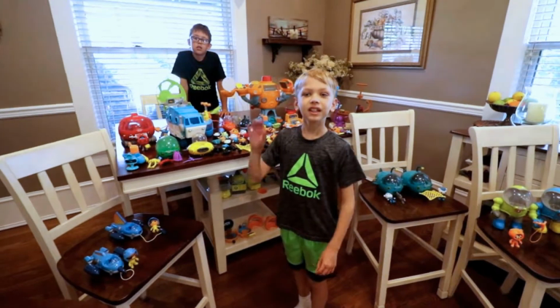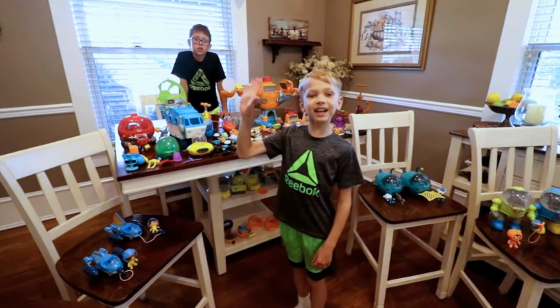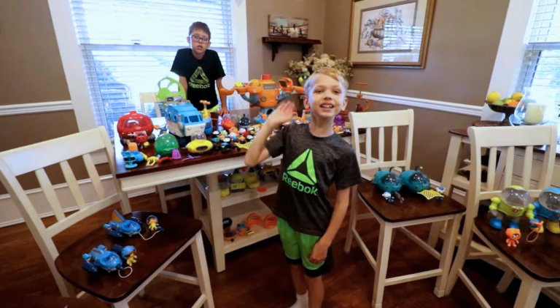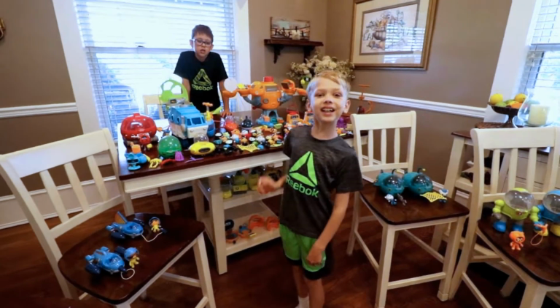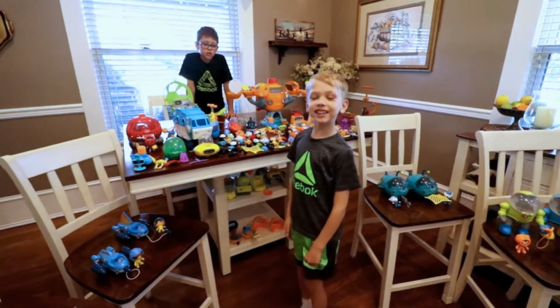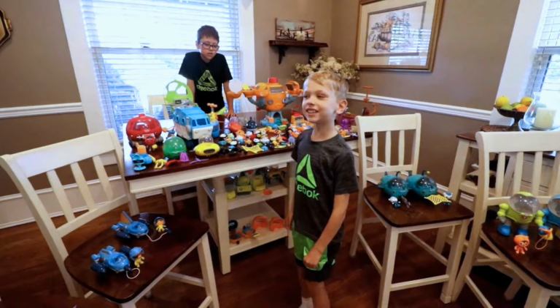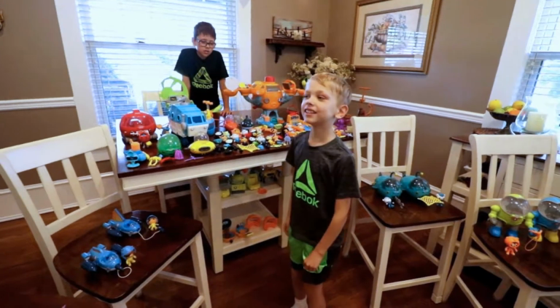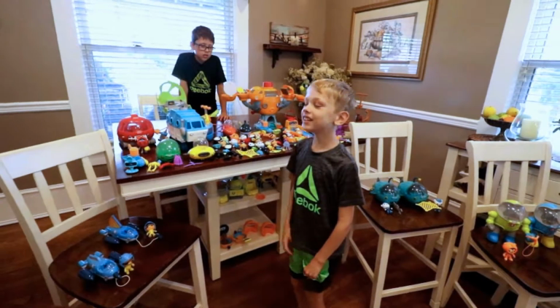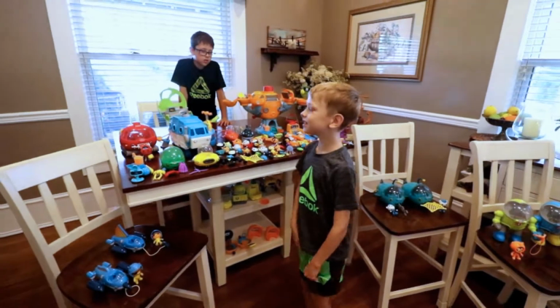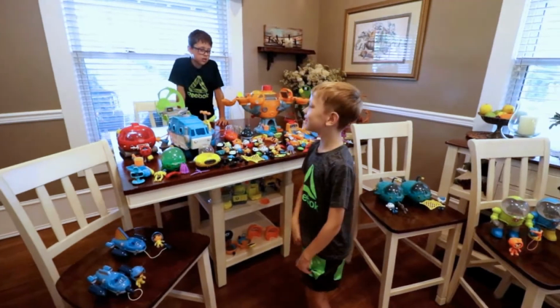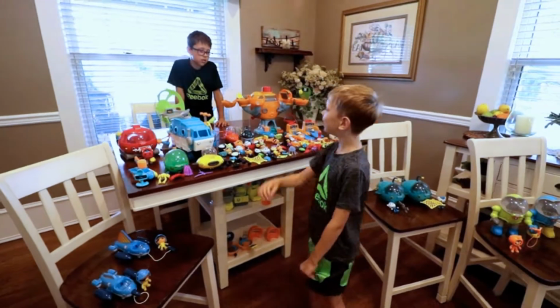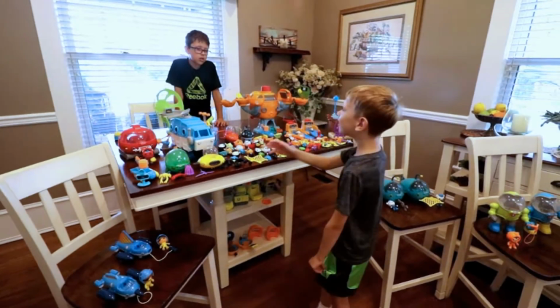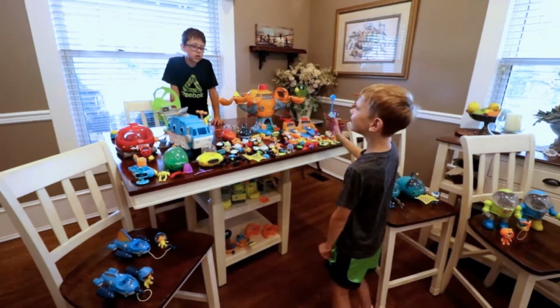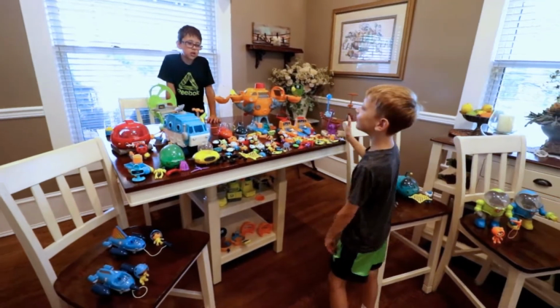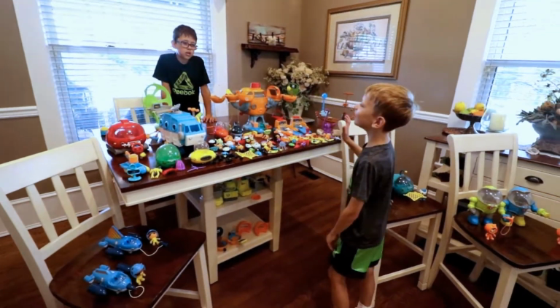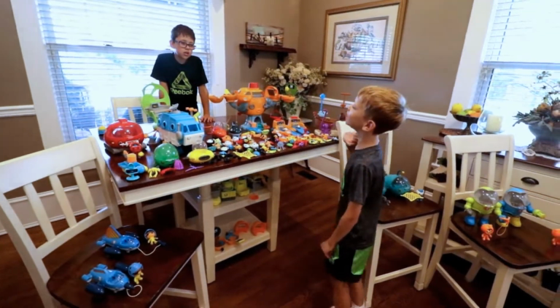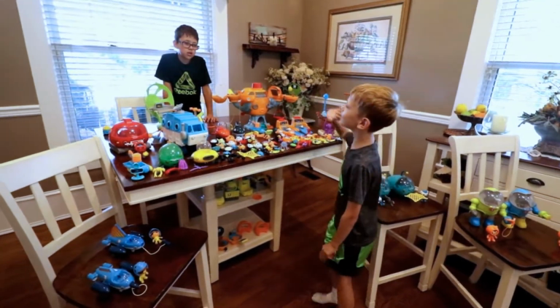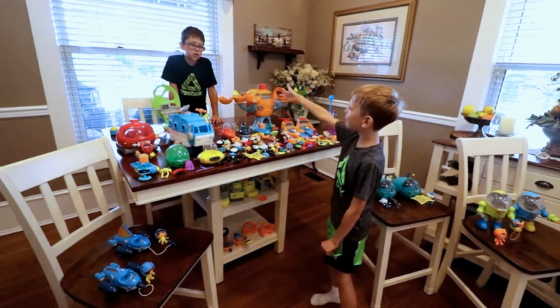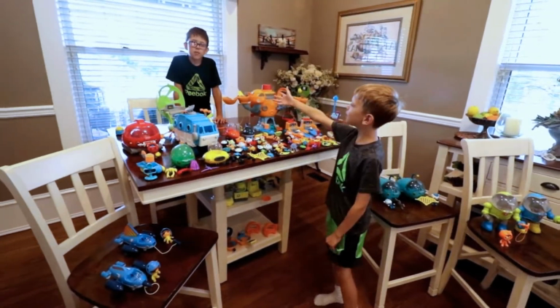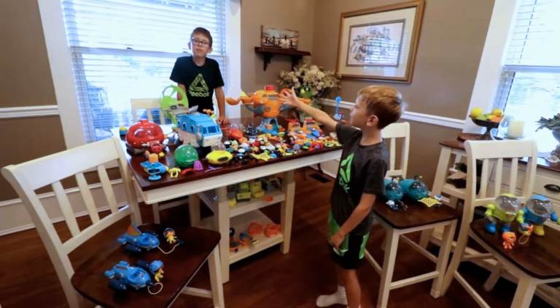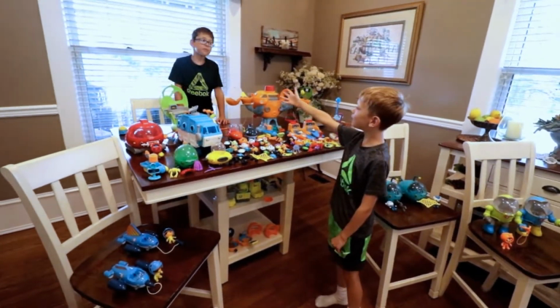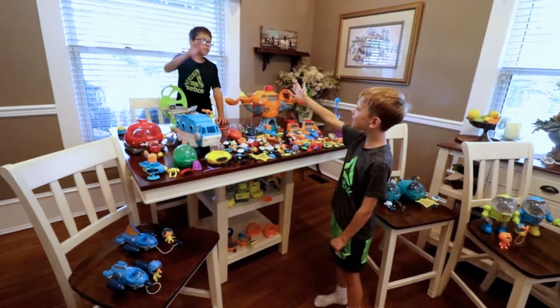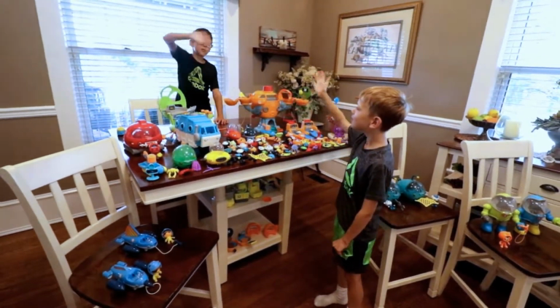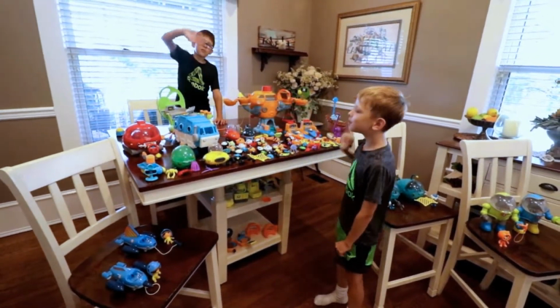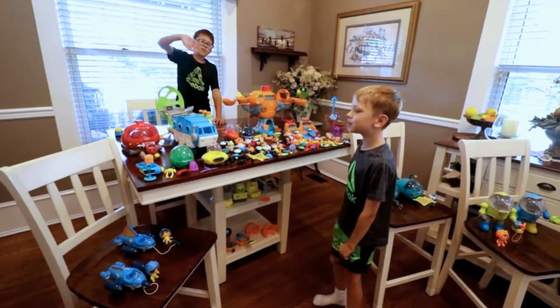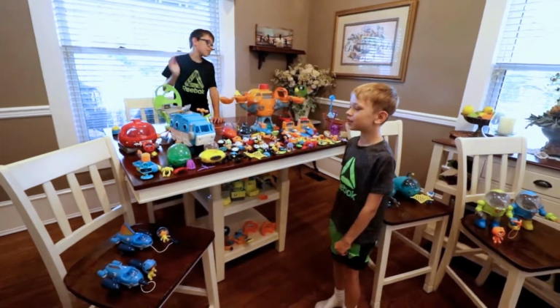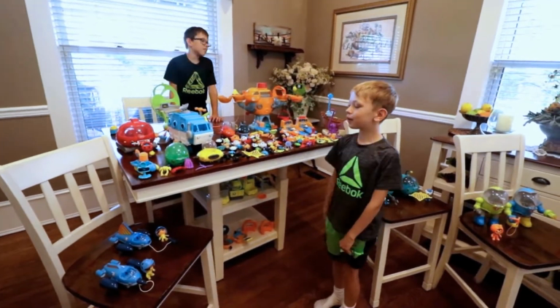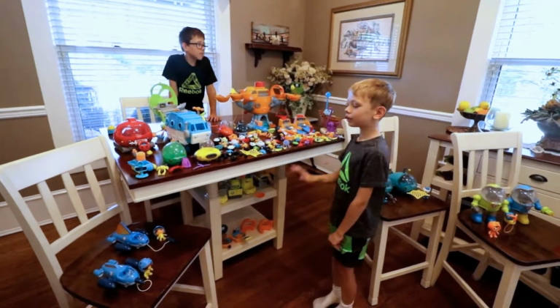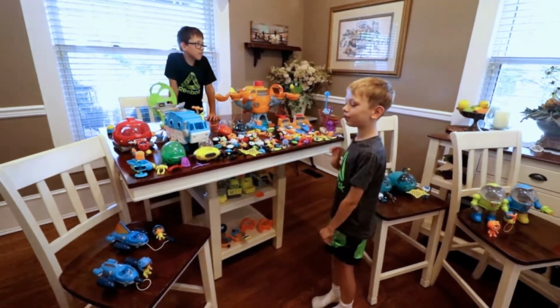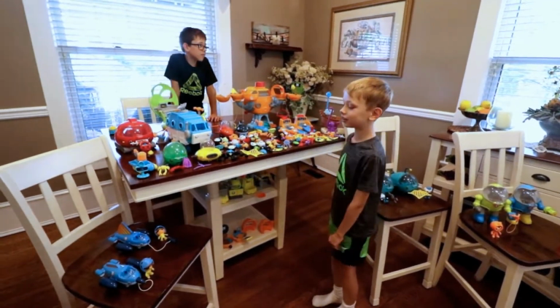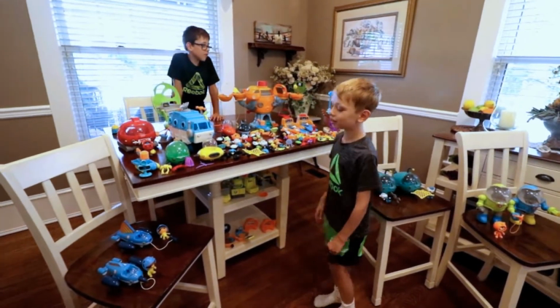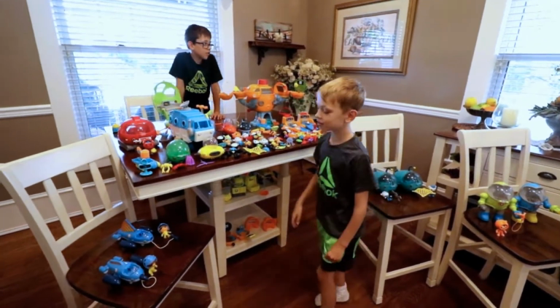Hi guys! This is the Octonauts! This is my brother Matthew. We'll be showing you about Octonauts.